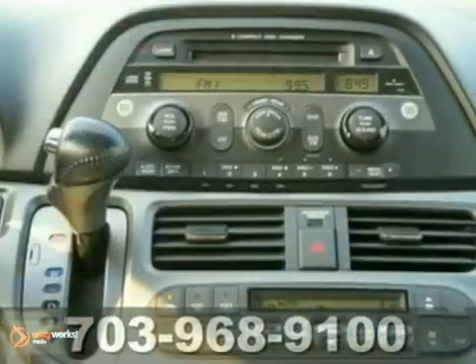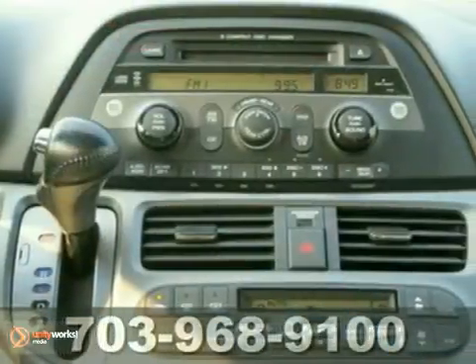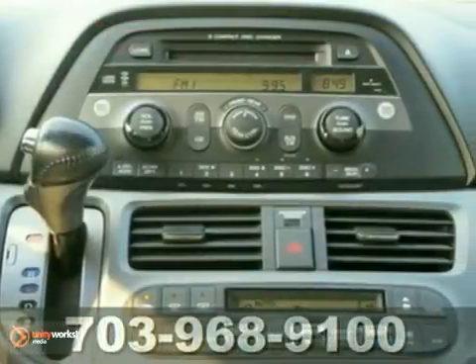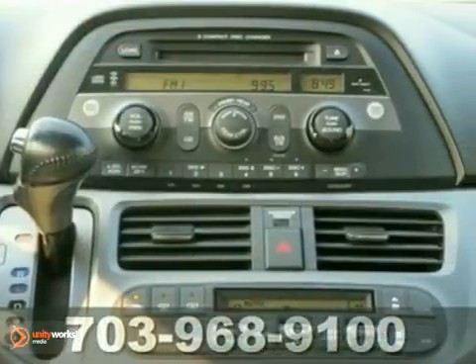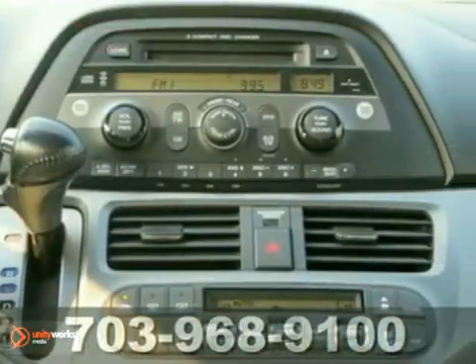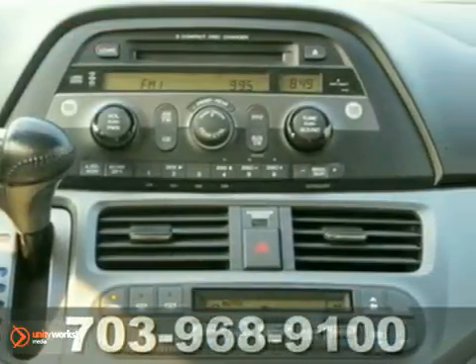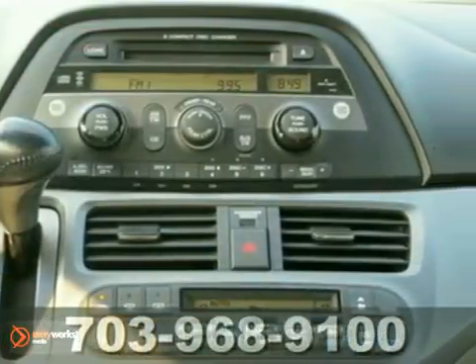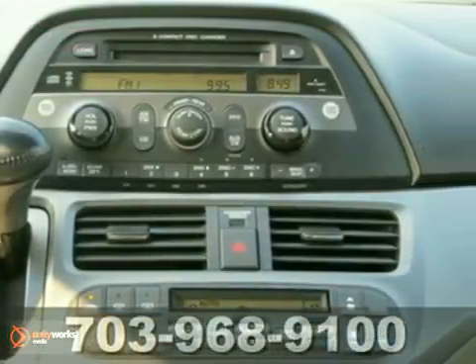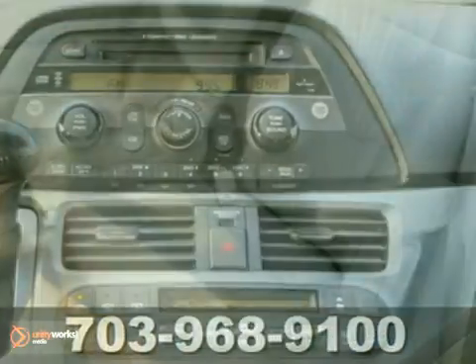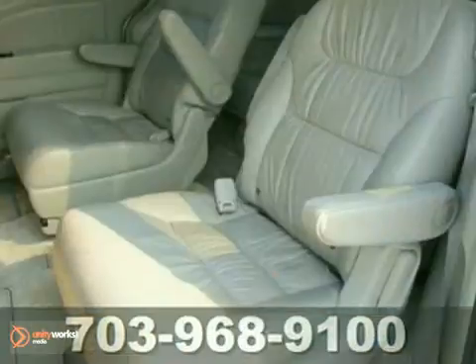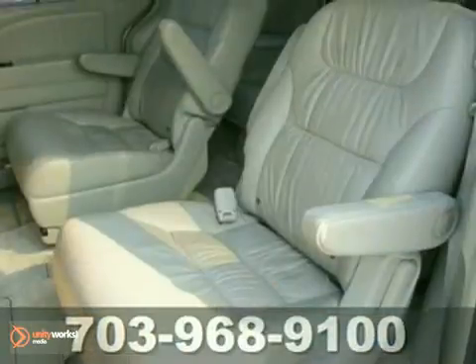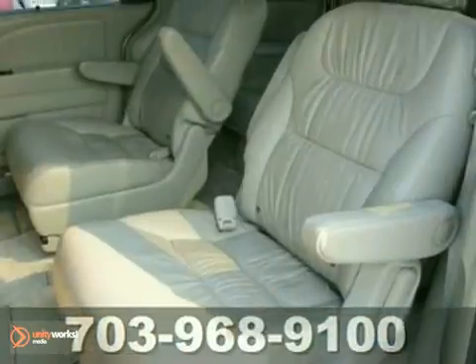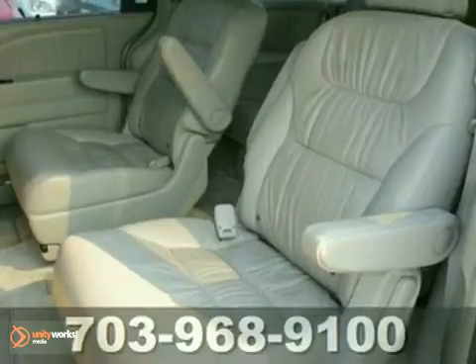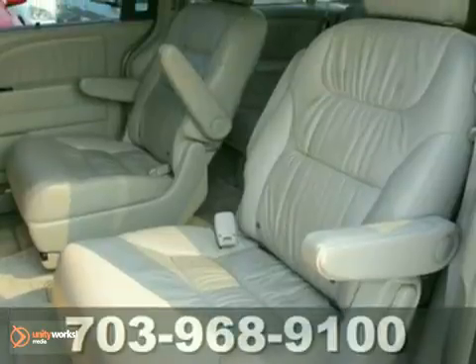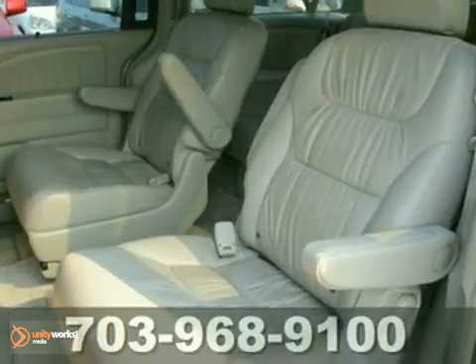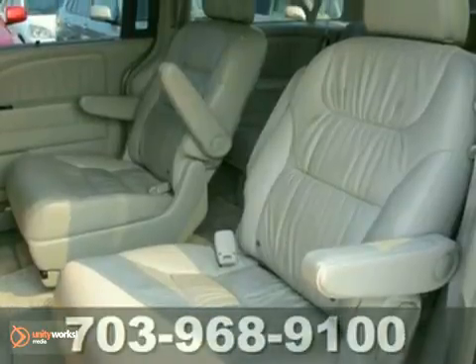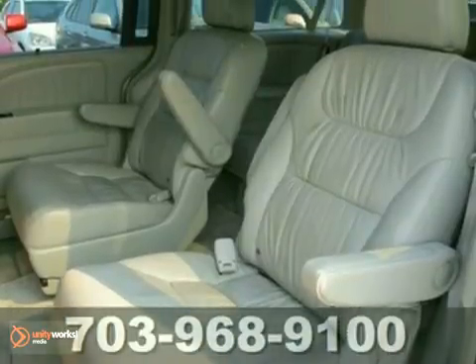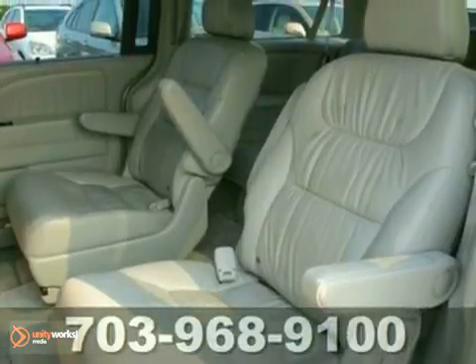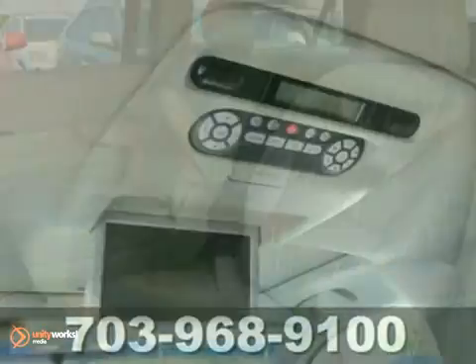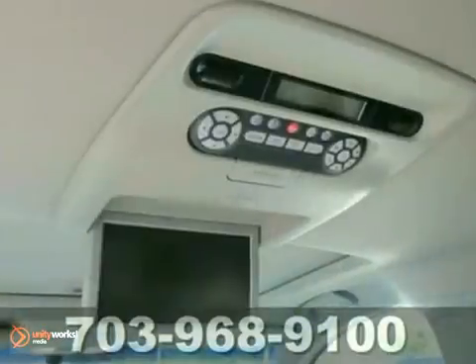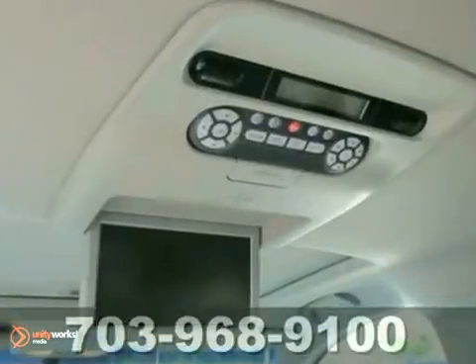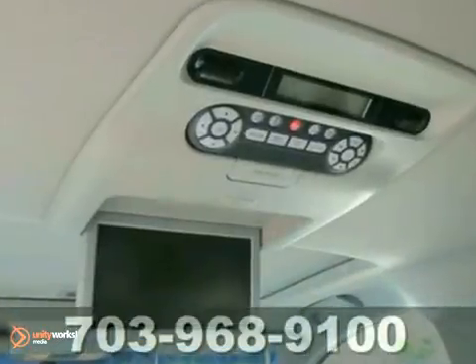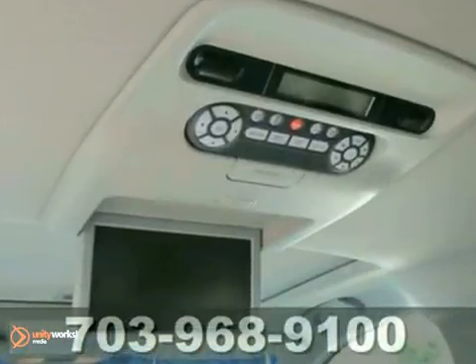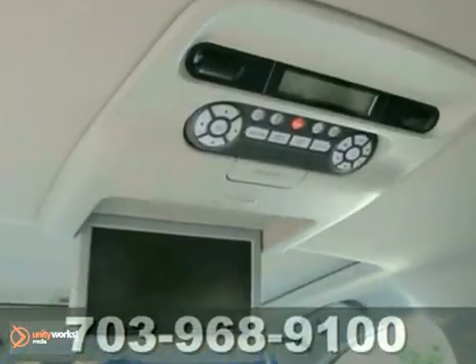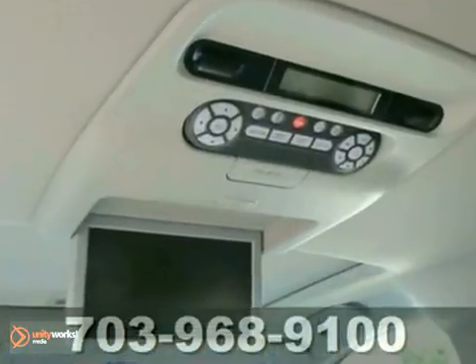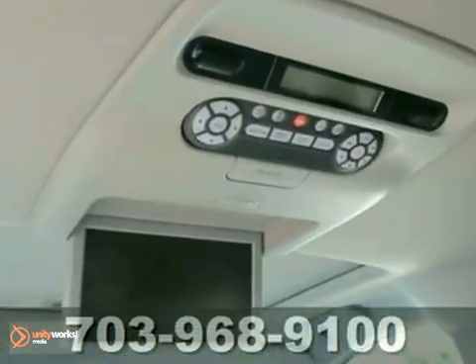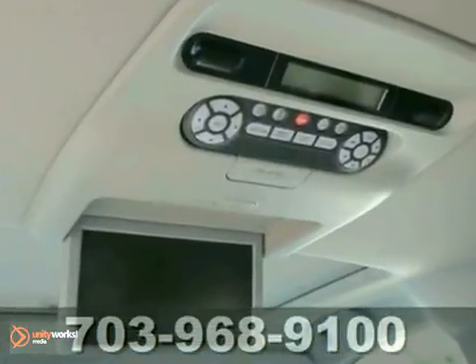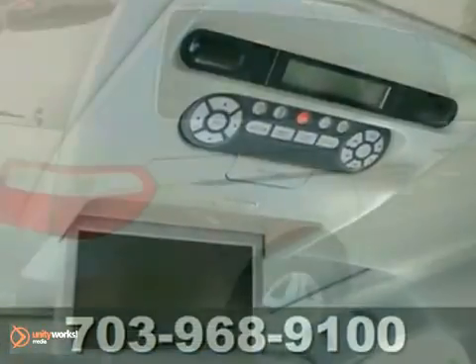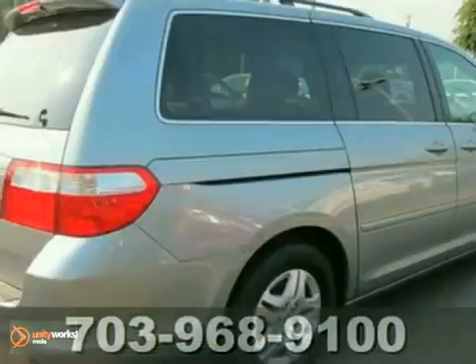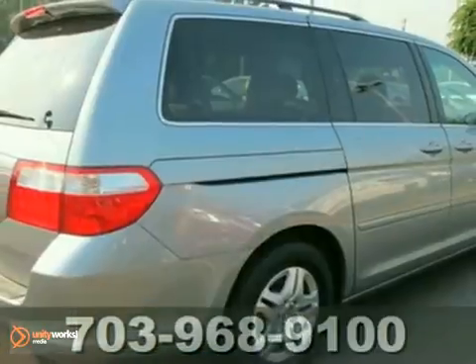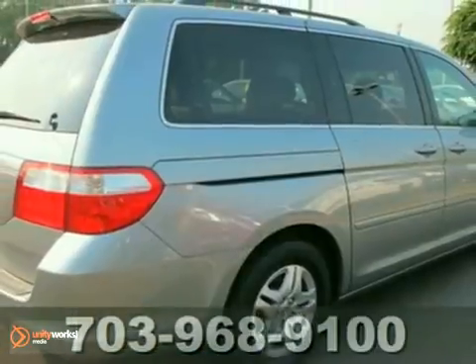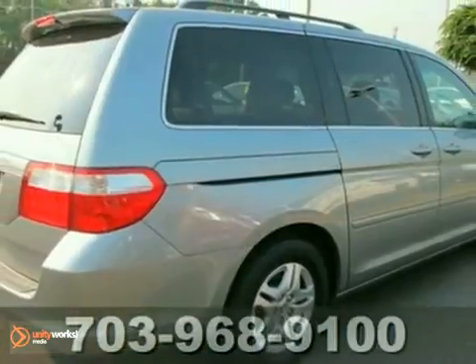This Odyssey may be a van, but it drives and handles like a car. Make that a dream. Drive it today and see it for yourself.